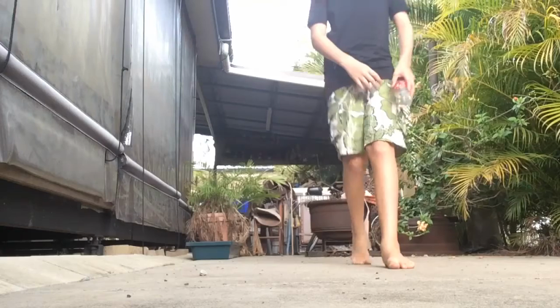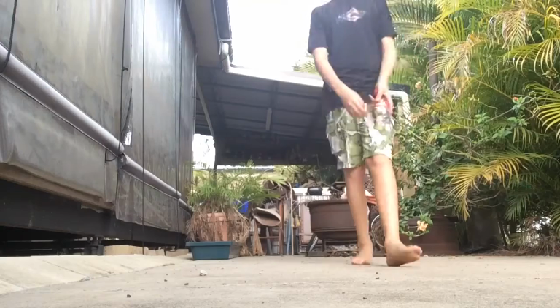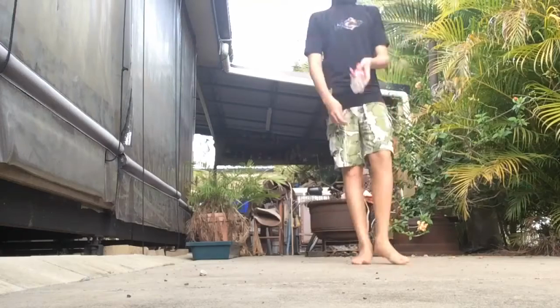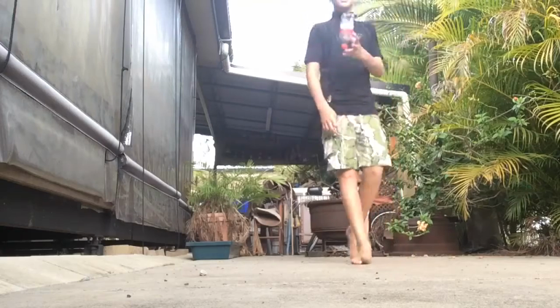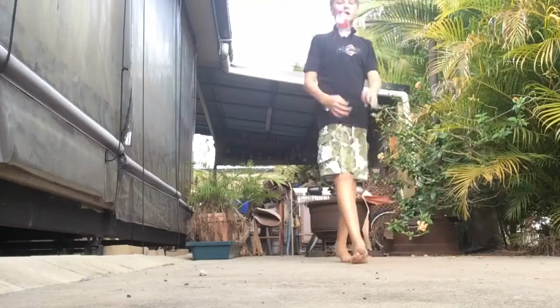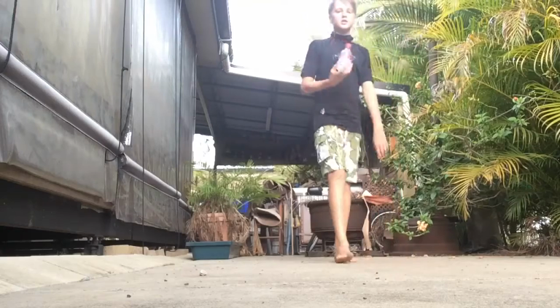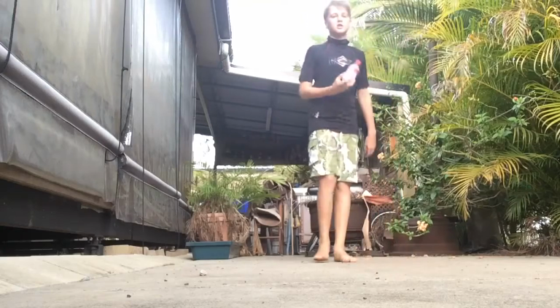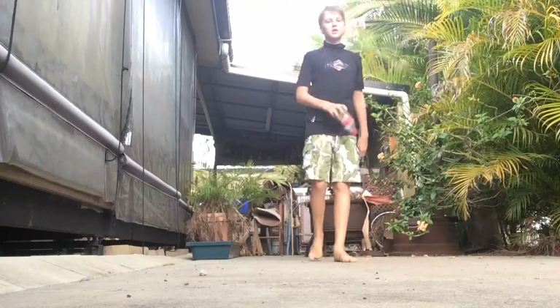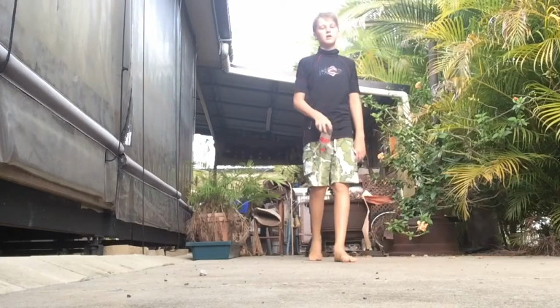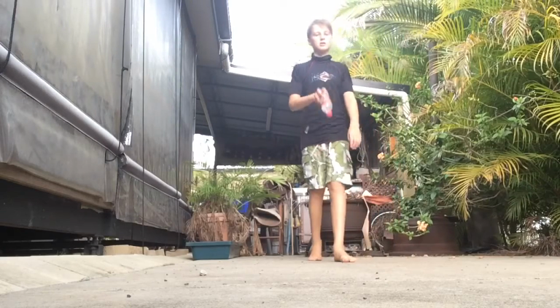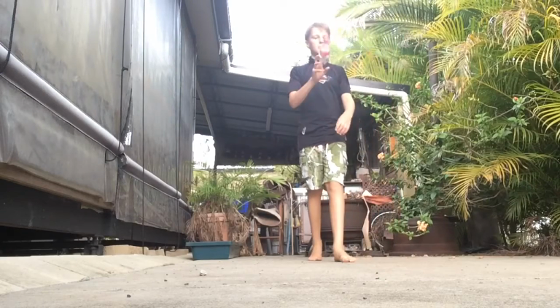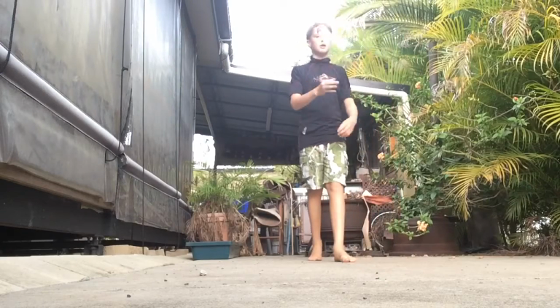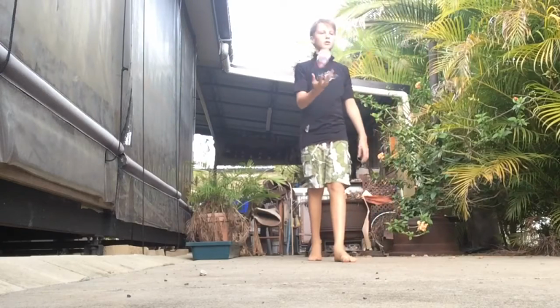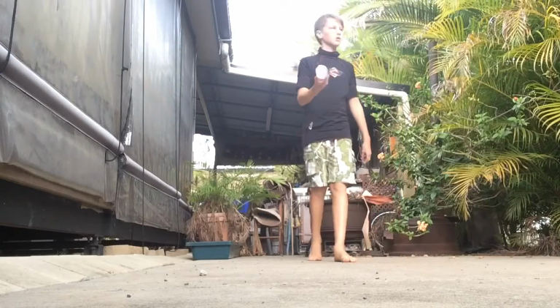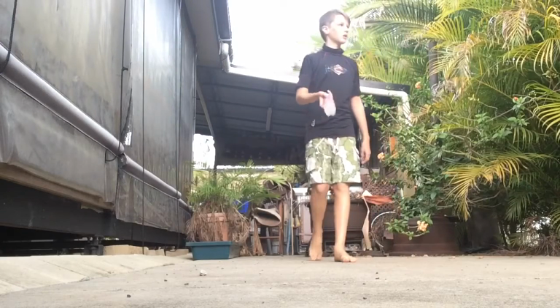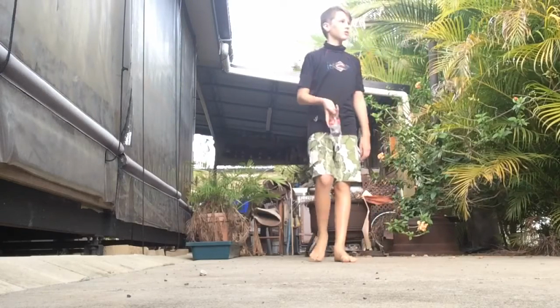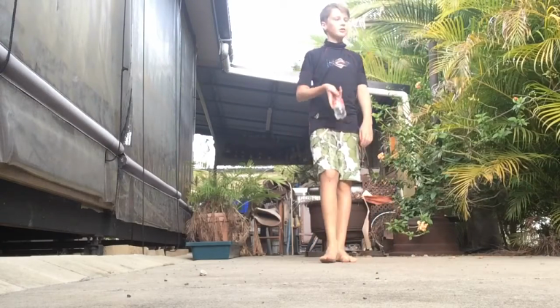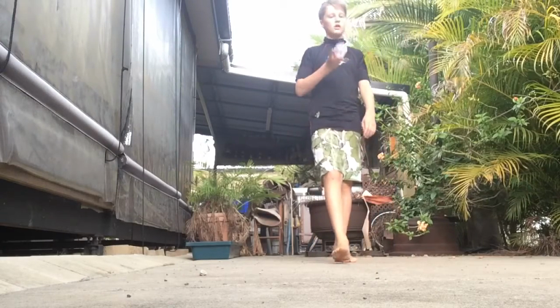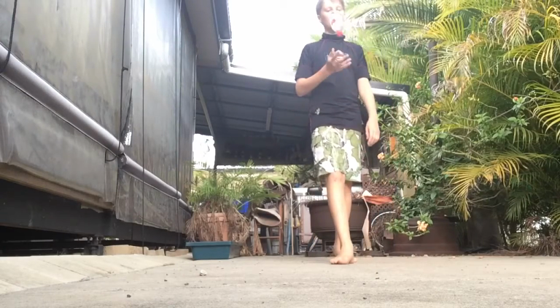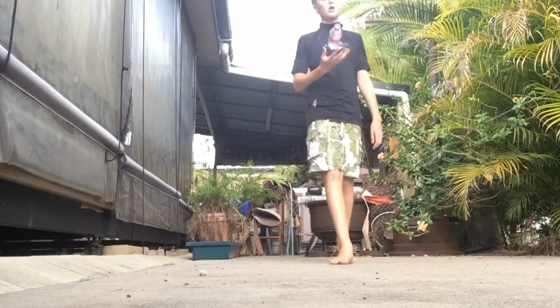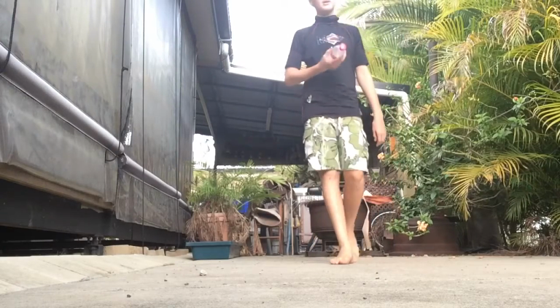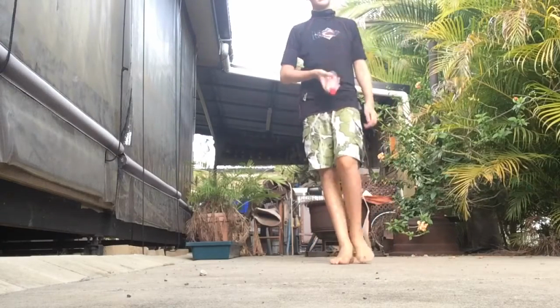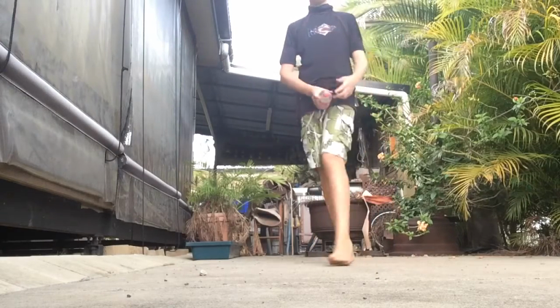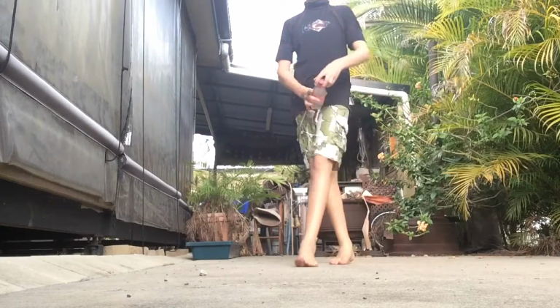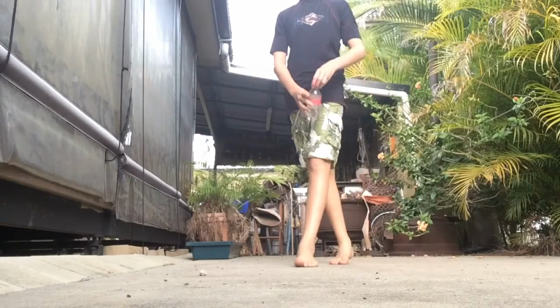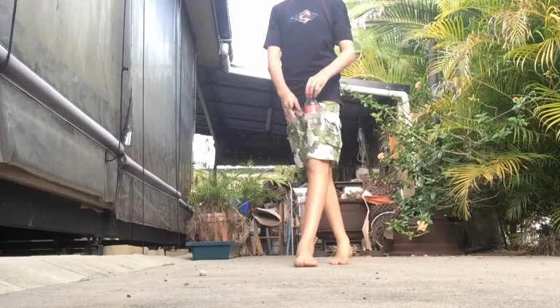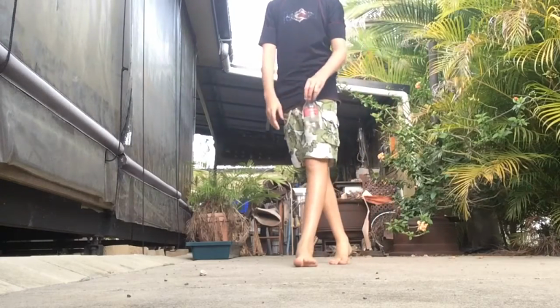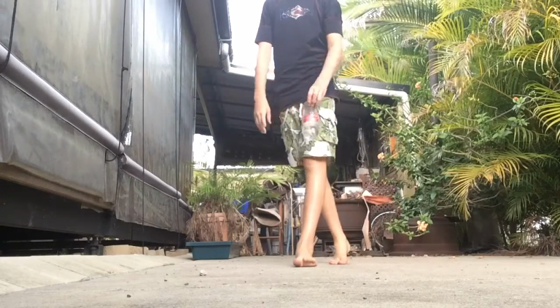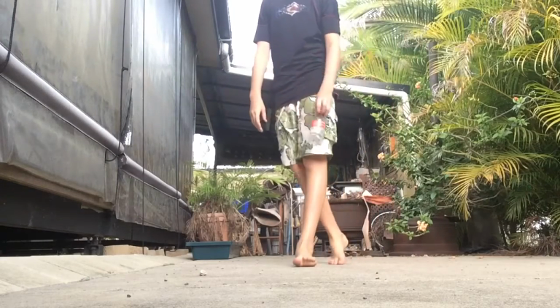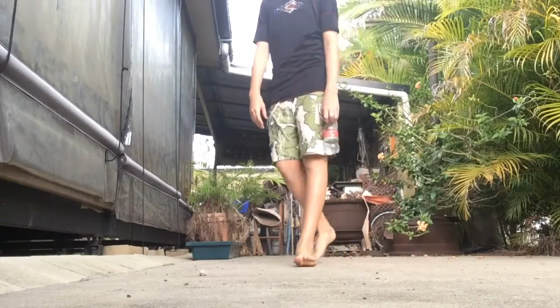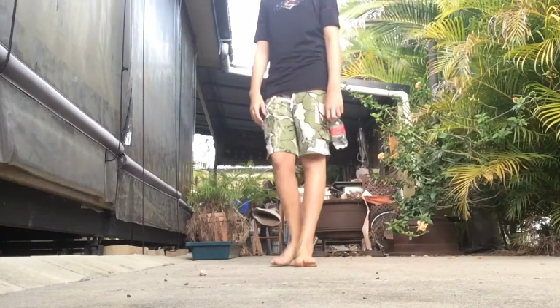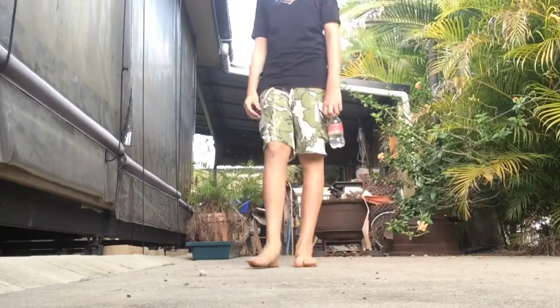Hey guys, Getsunder here, and today we're here doing another video about bottle flipping. So let's get started.